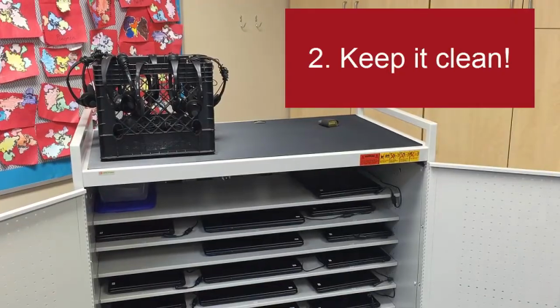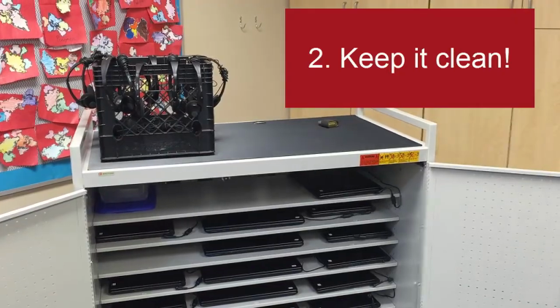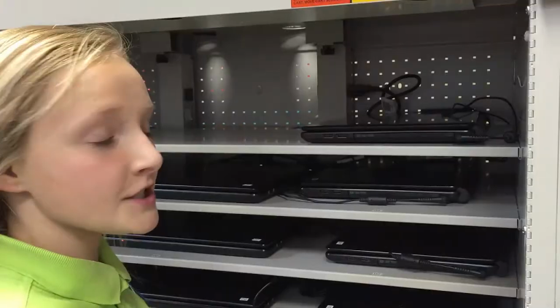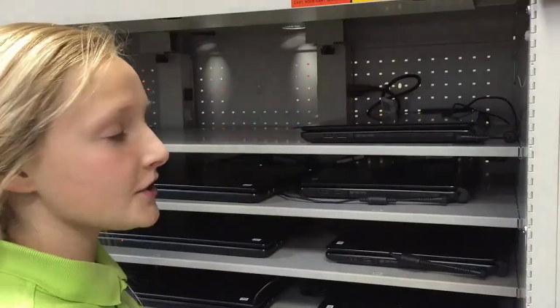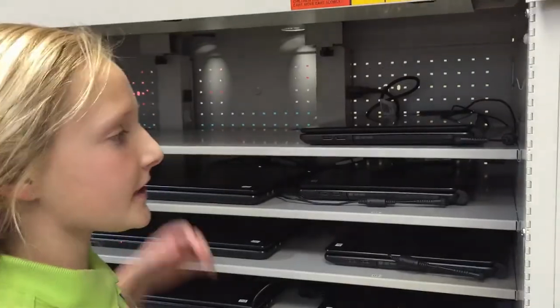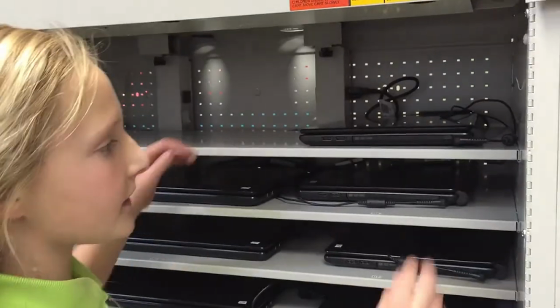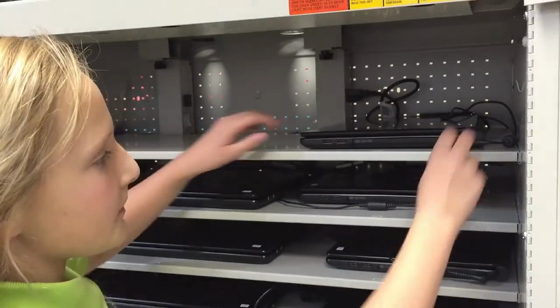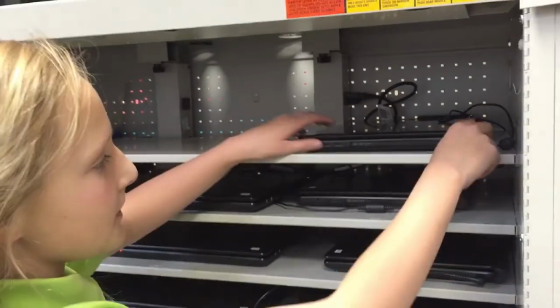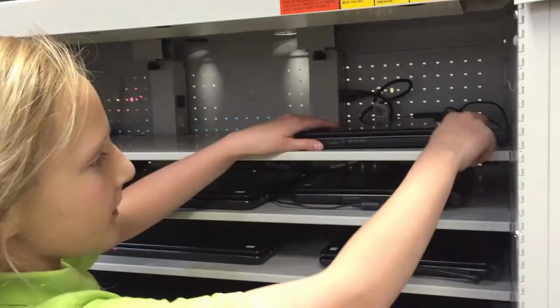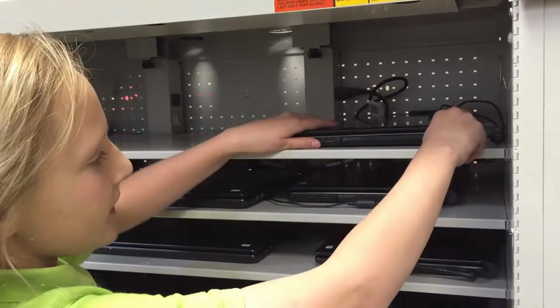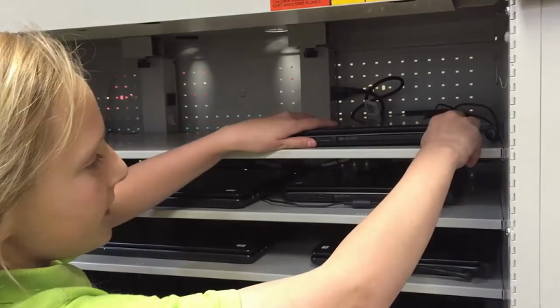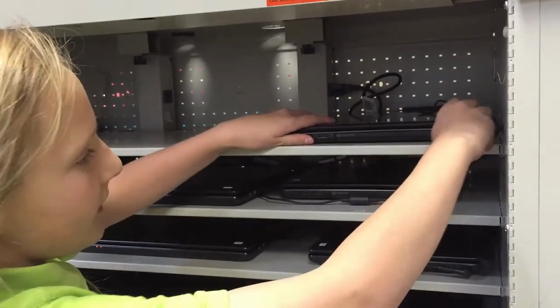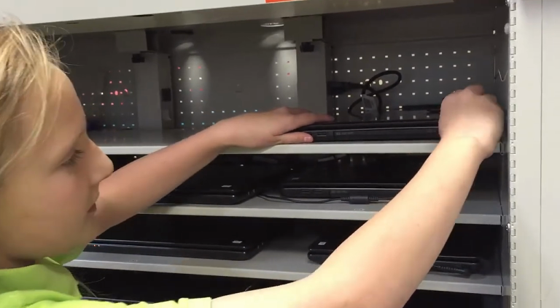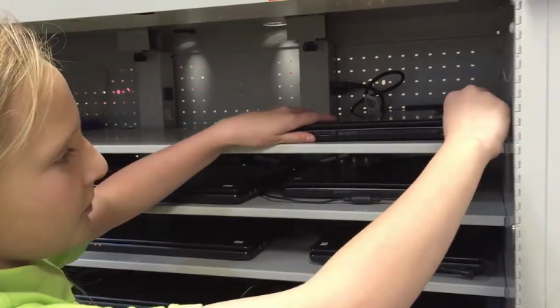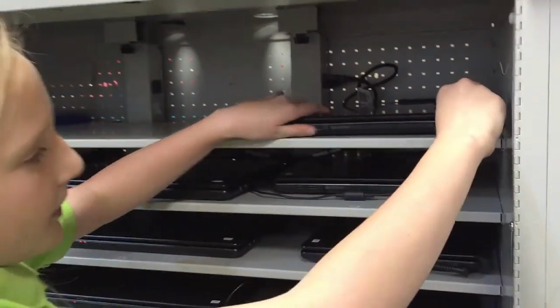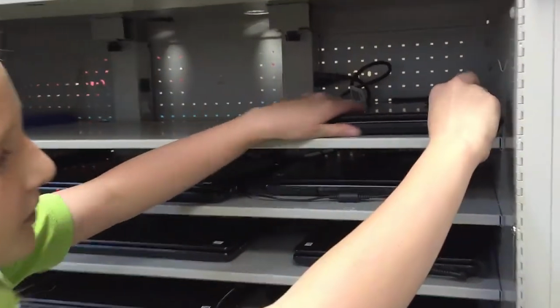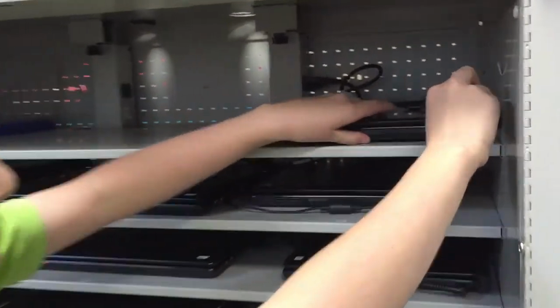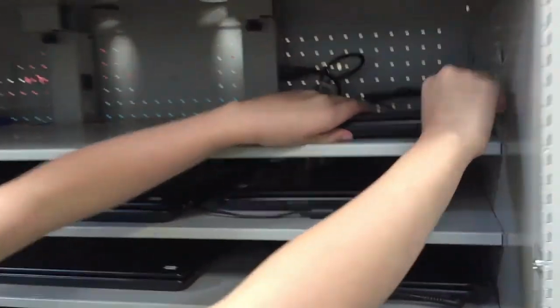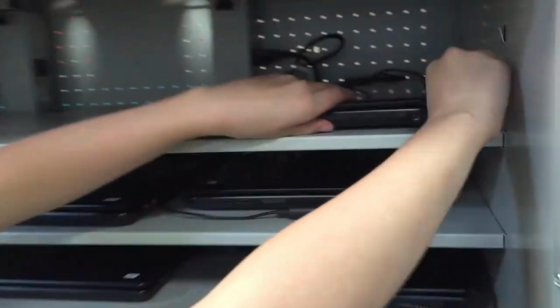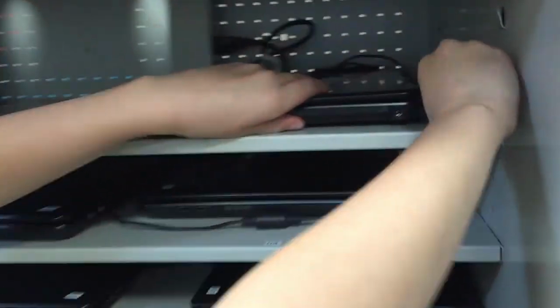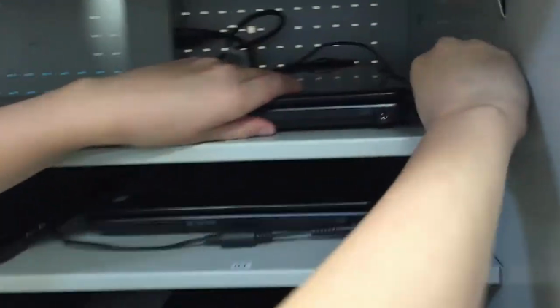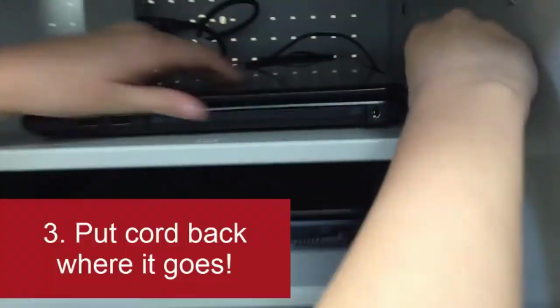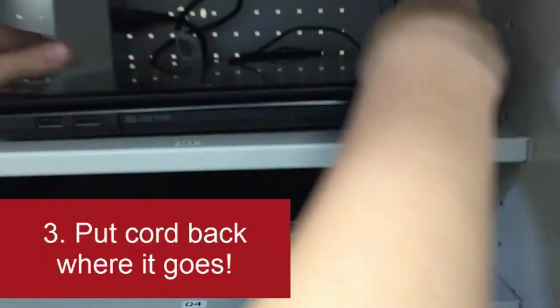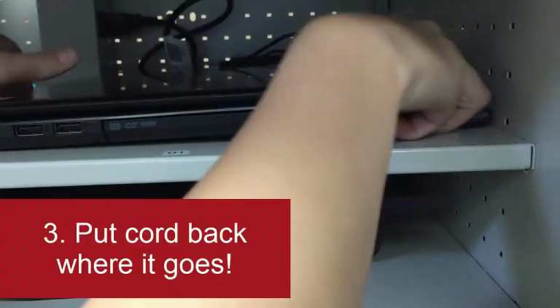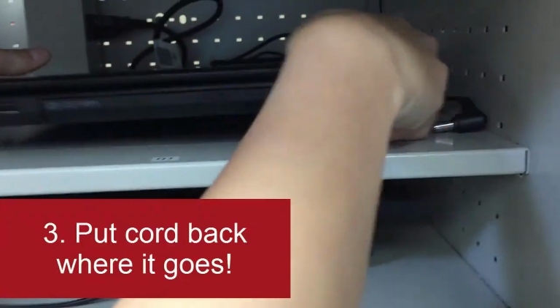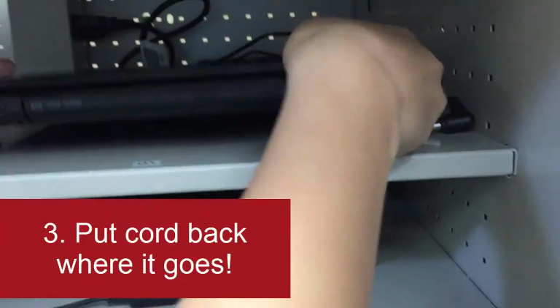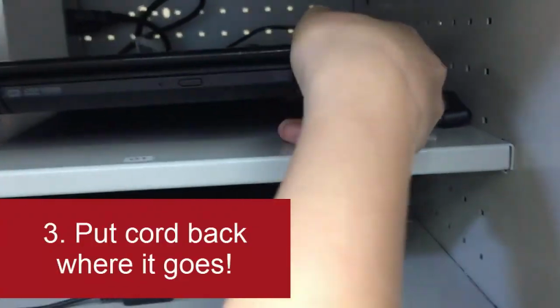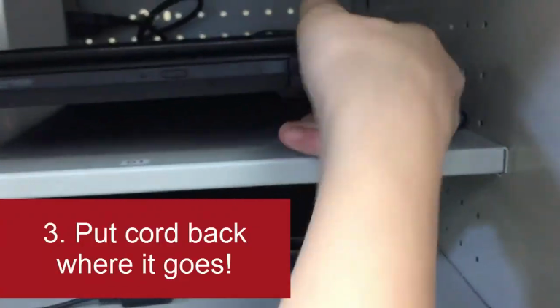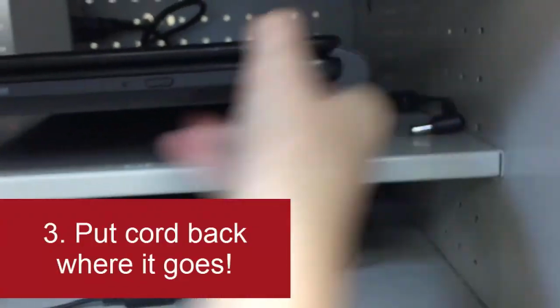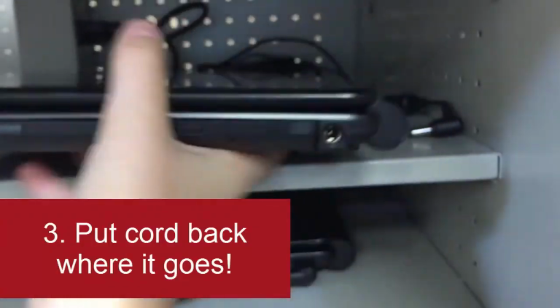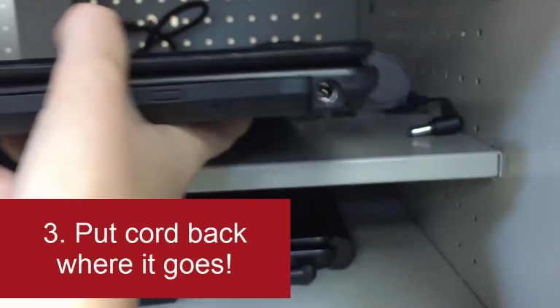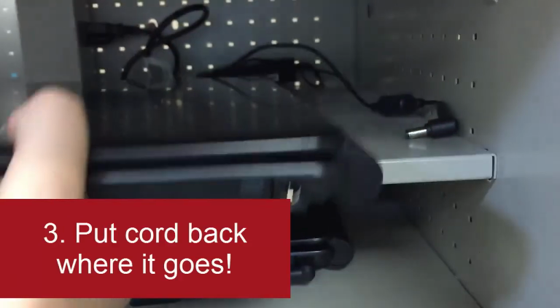When choosing a computer, you're allowed to pull out the cord, but make sure you get it put right back in where it goes.